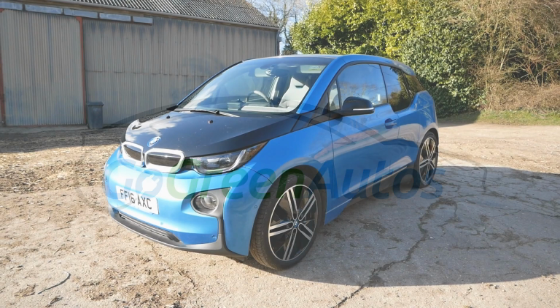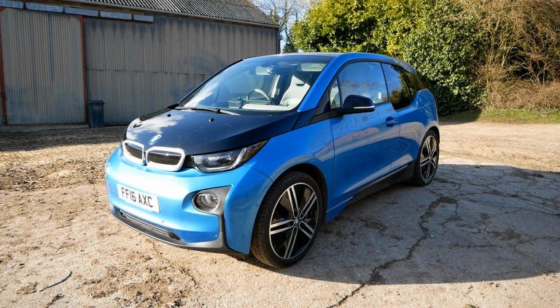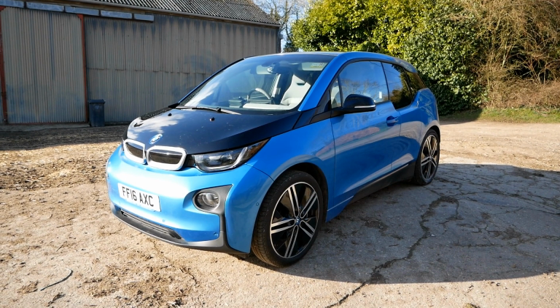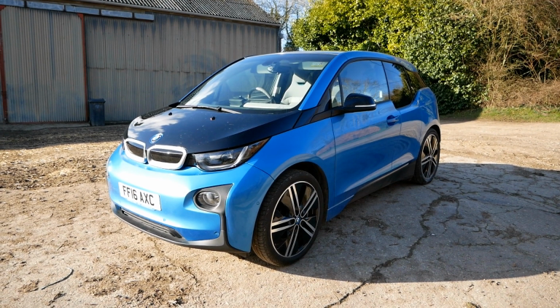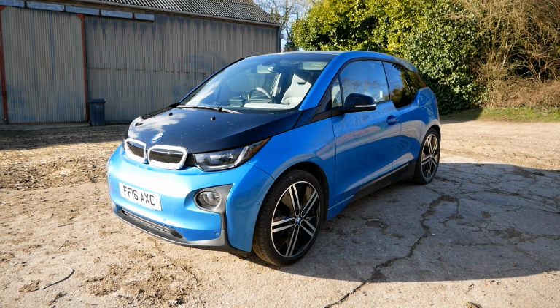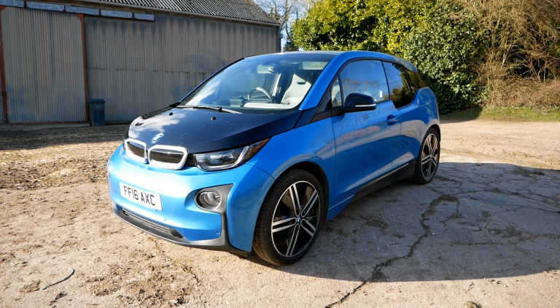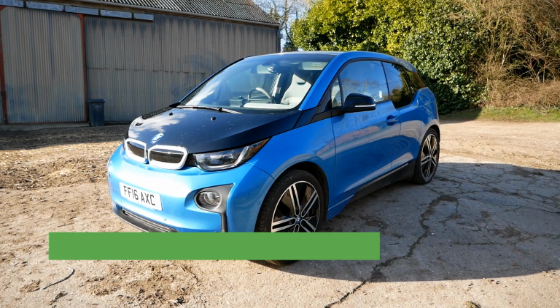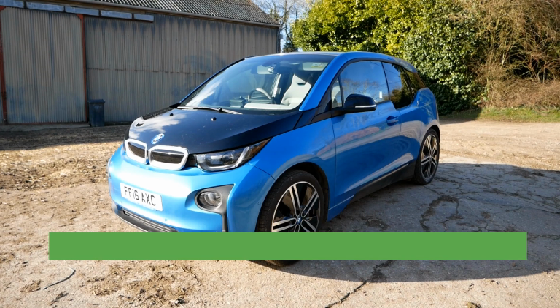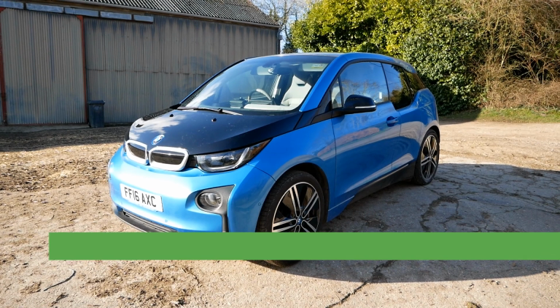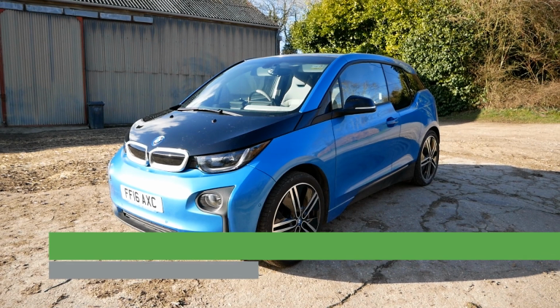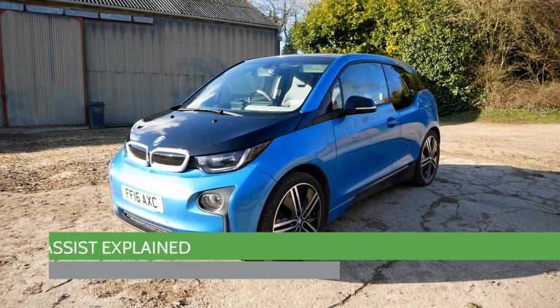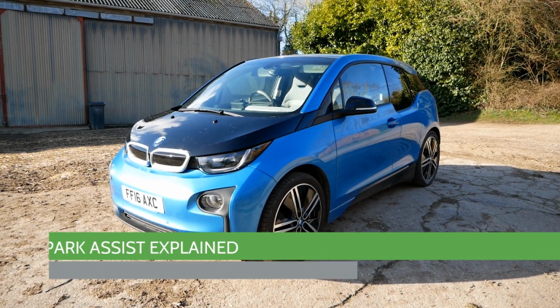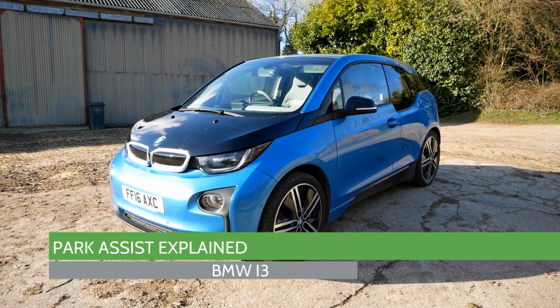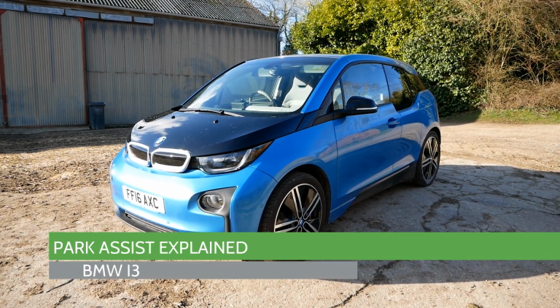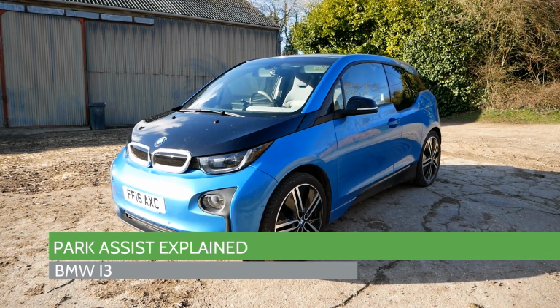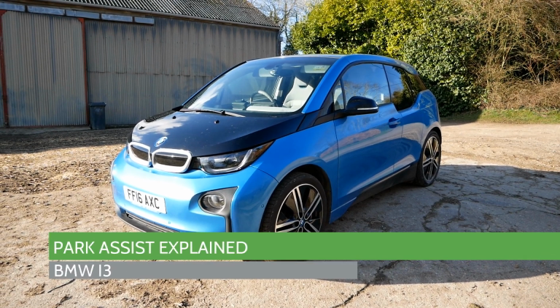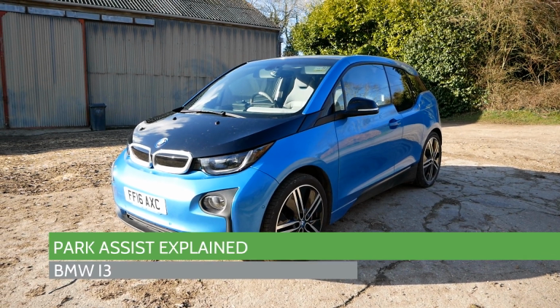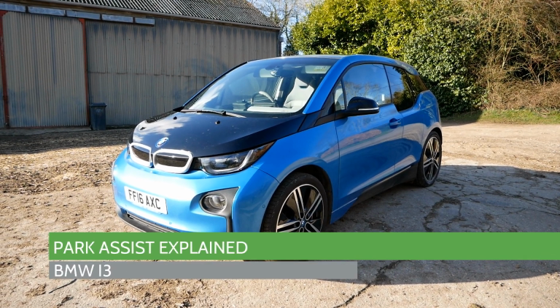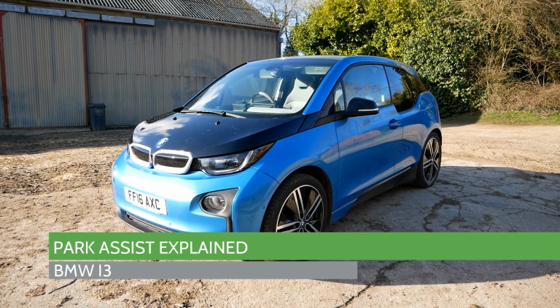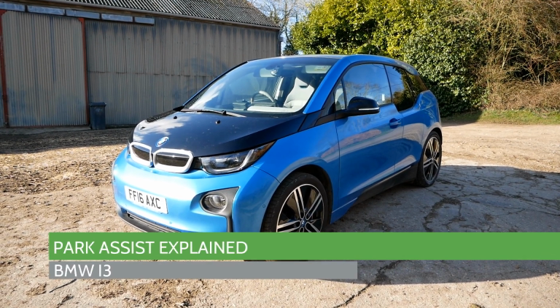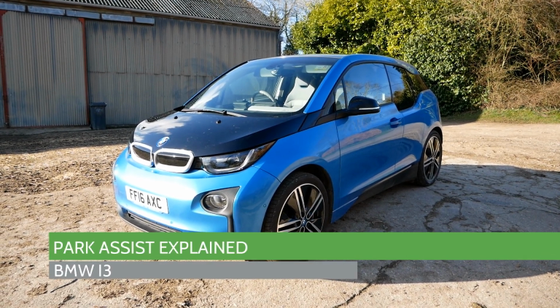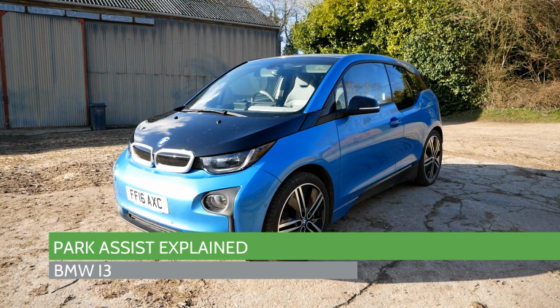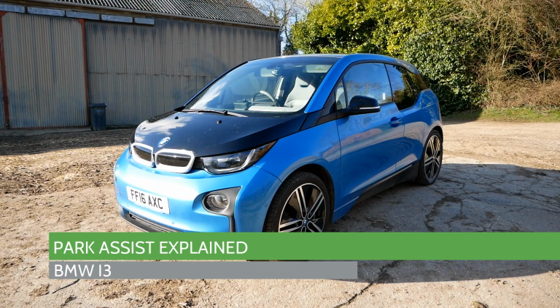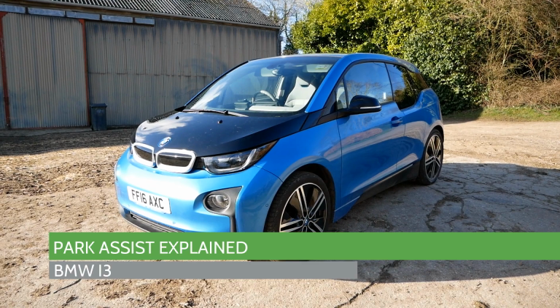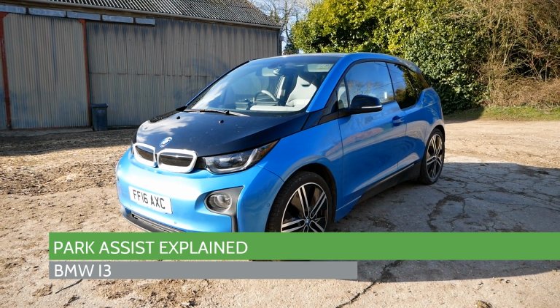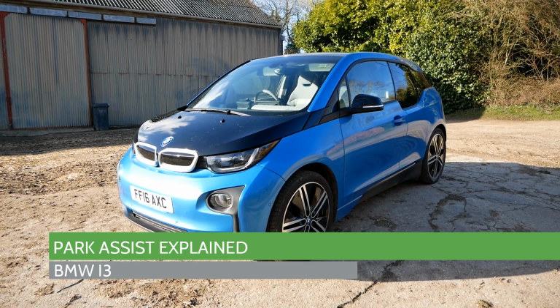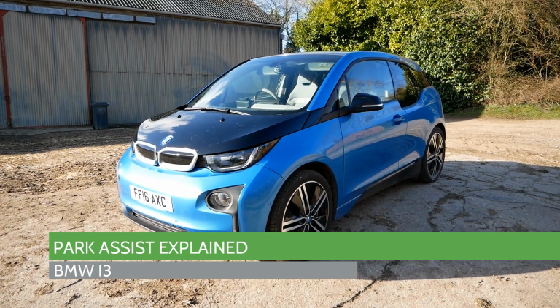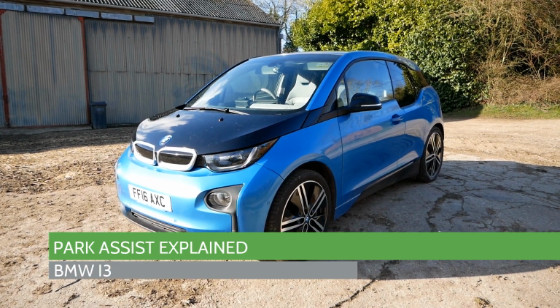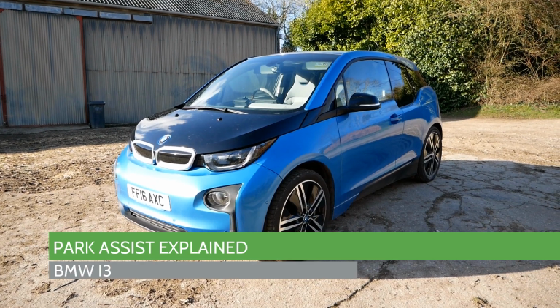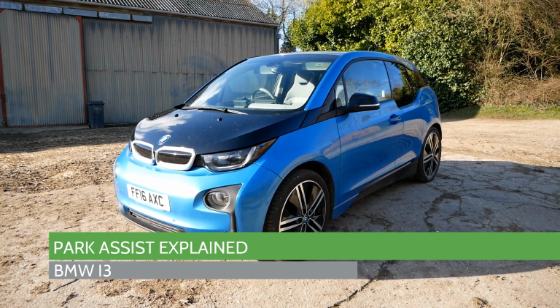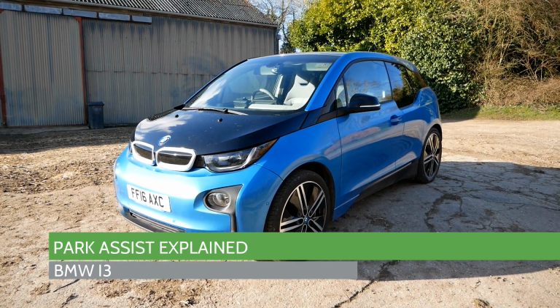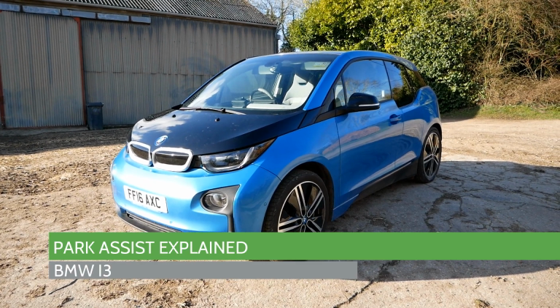Hi, it's Matt from Go Green Auto. This is just a quick video to explain the park assist system on the BMW i3.